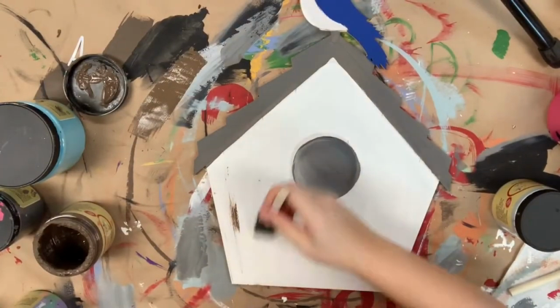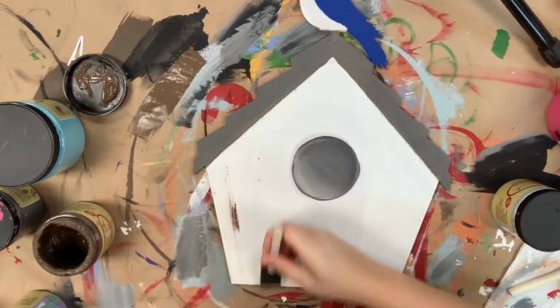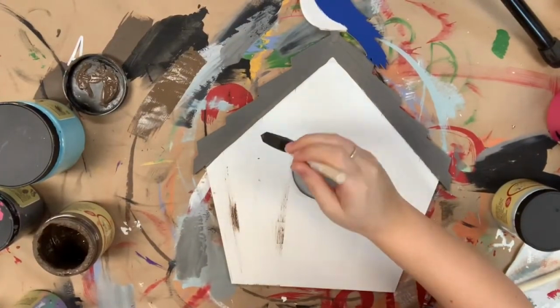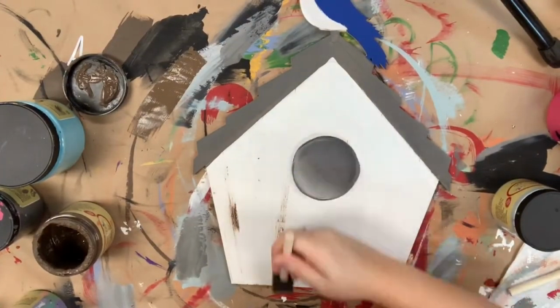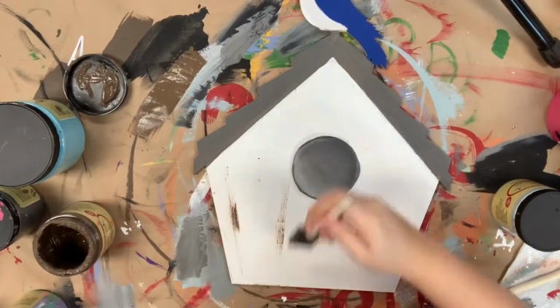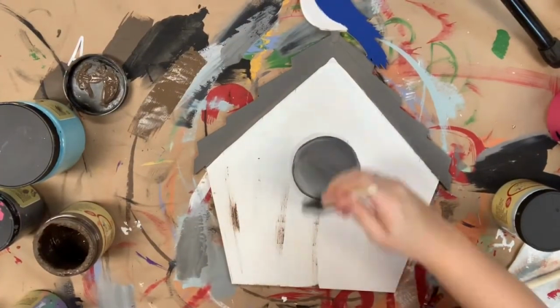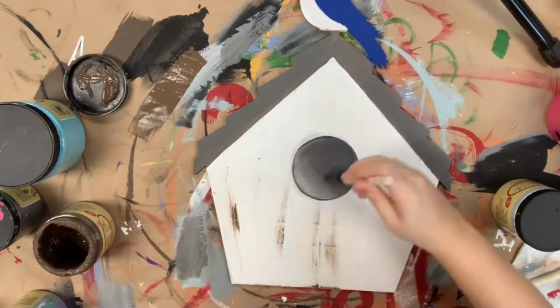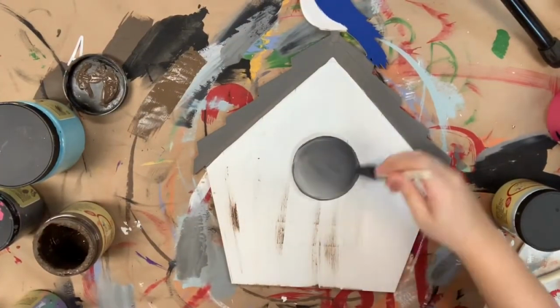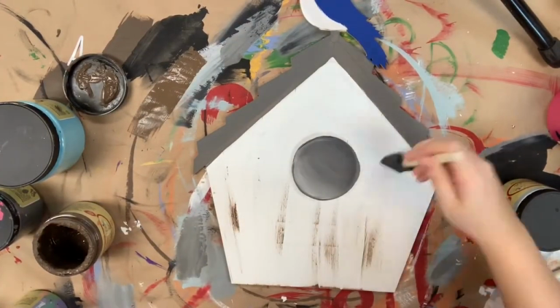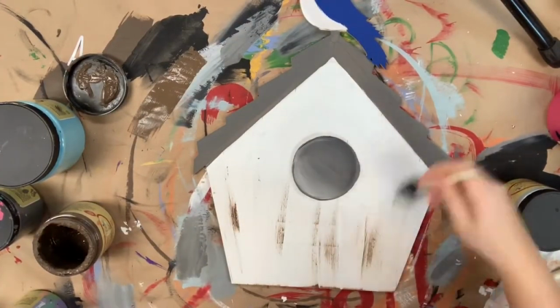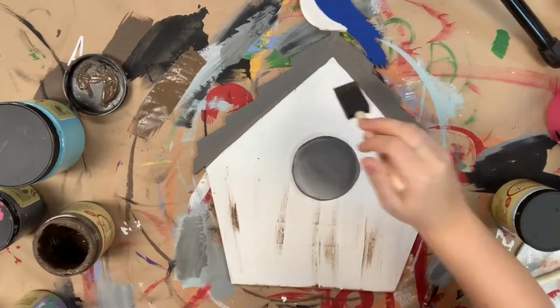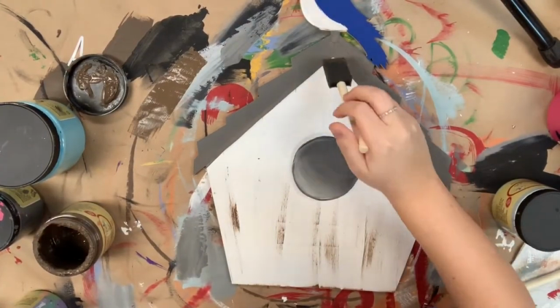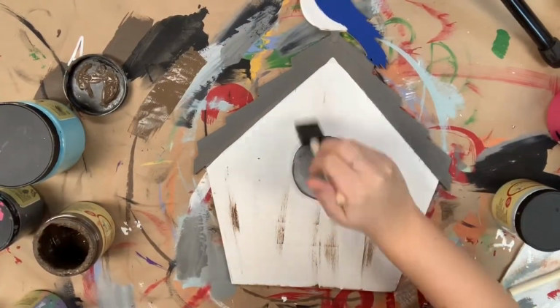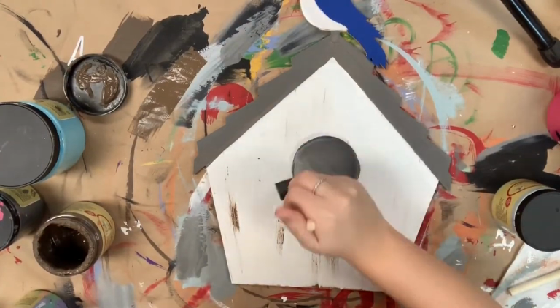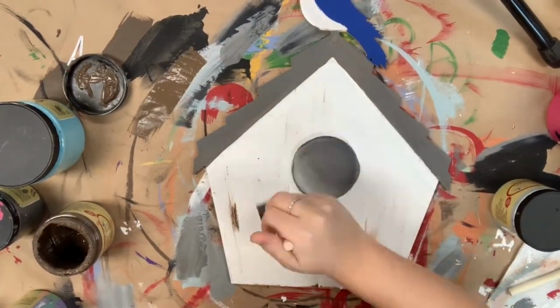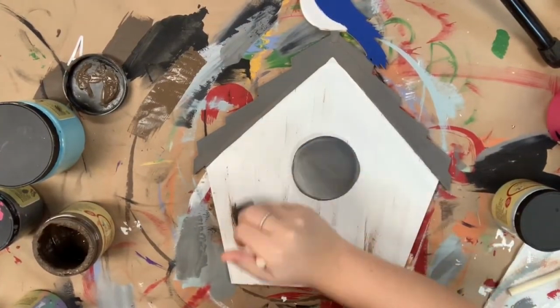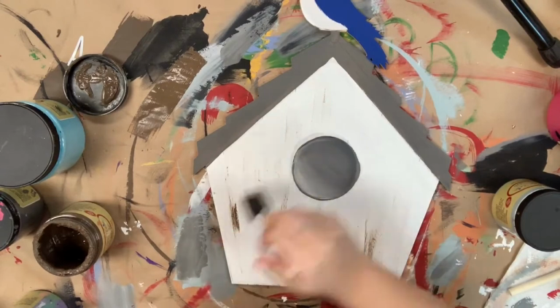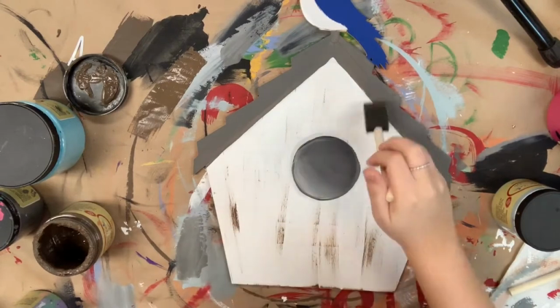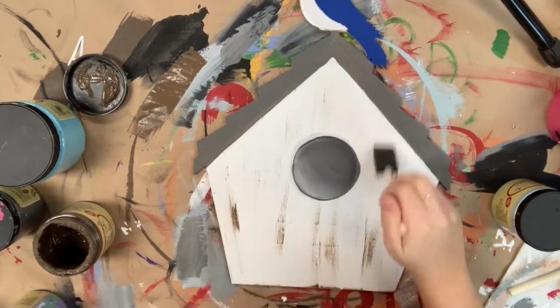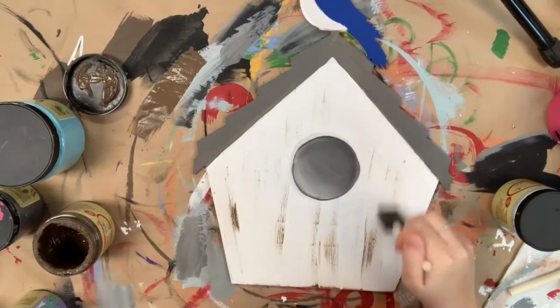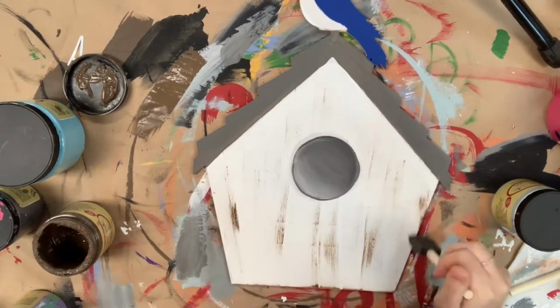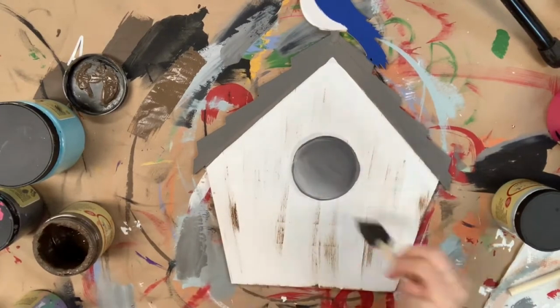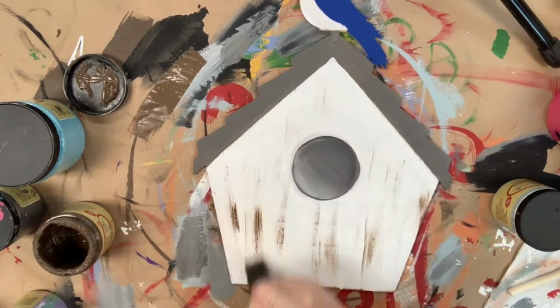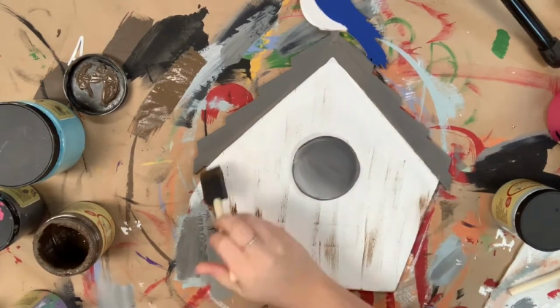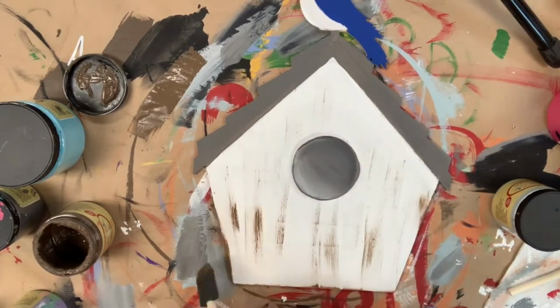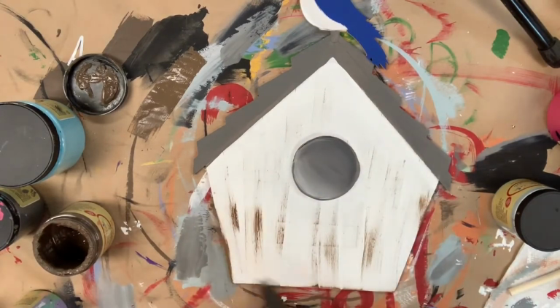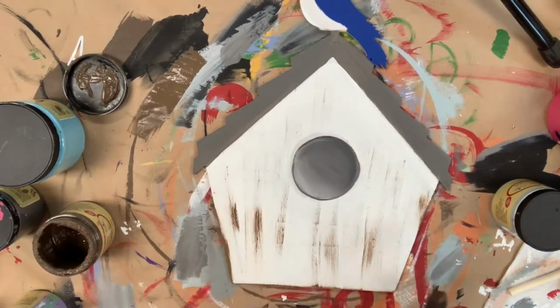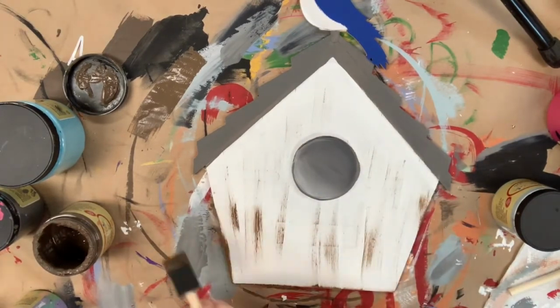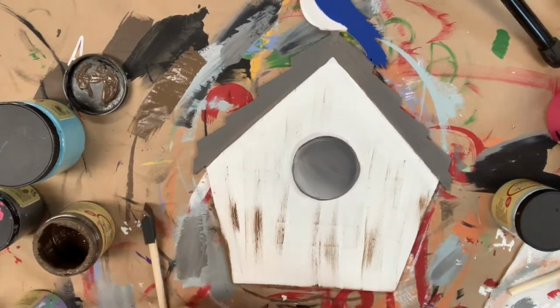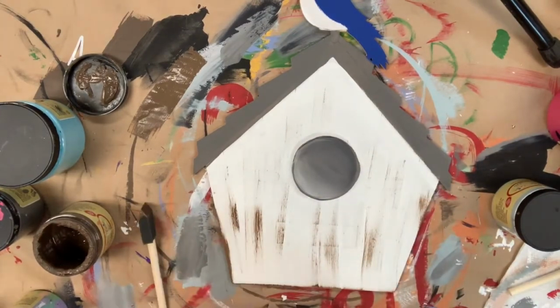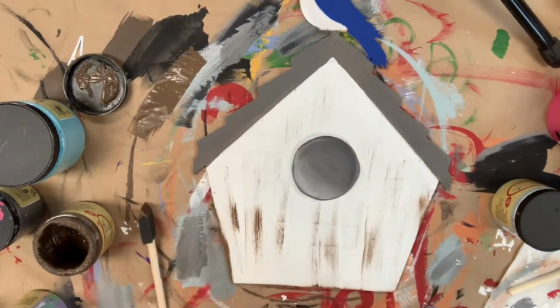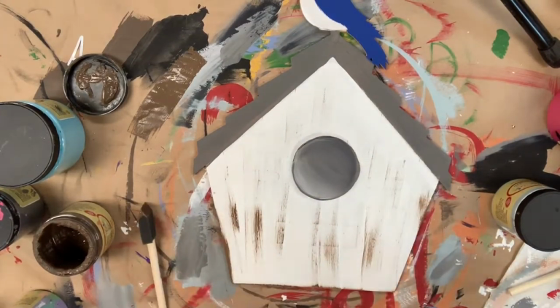Now everything's dry, I'm going to go in with a sponge brush and a little bit of the color chocolate on it to distress my birdhouse.